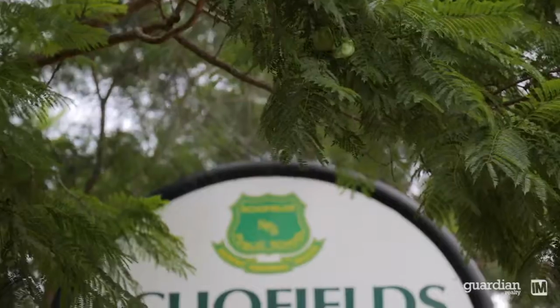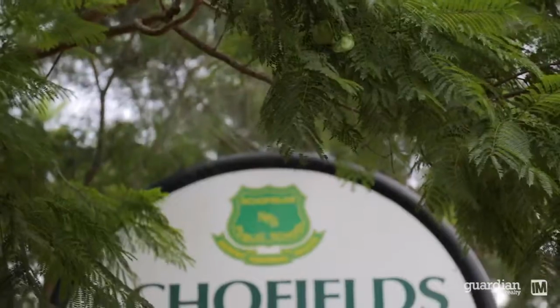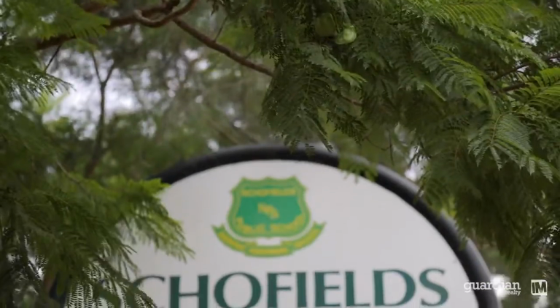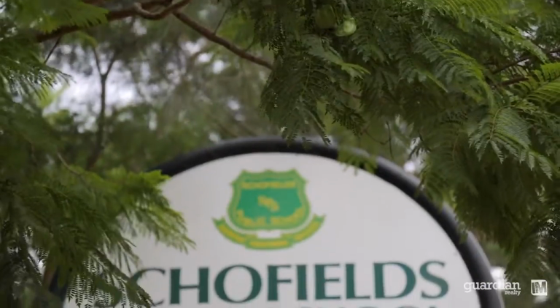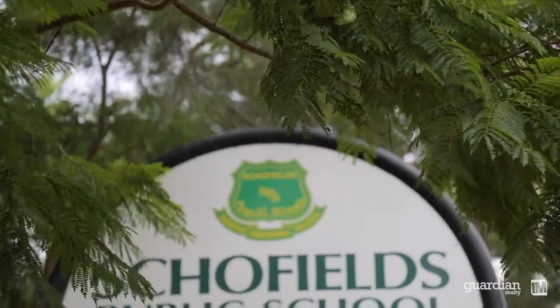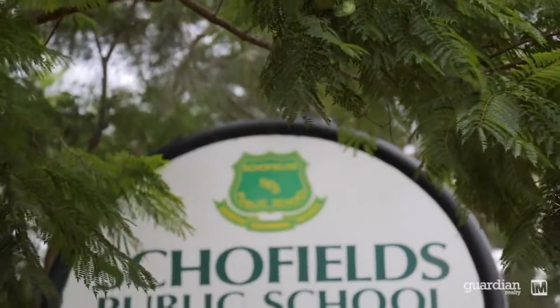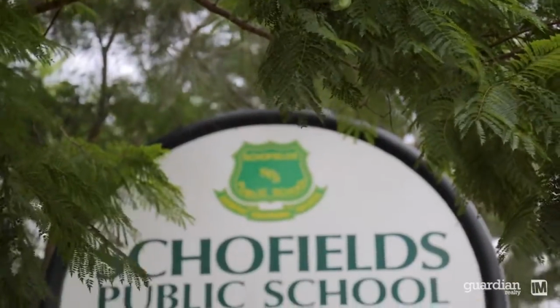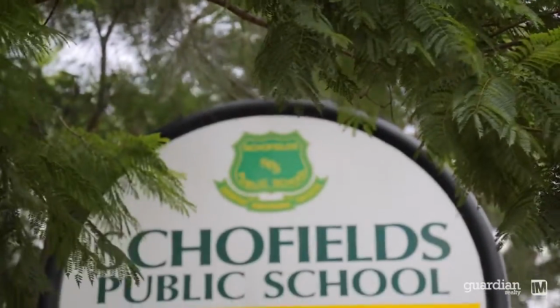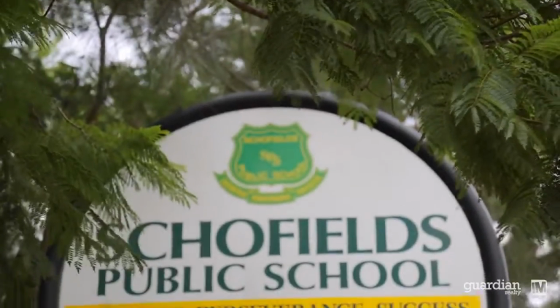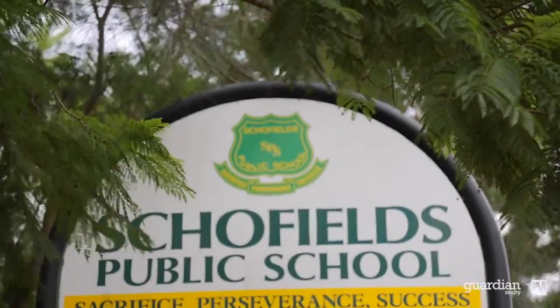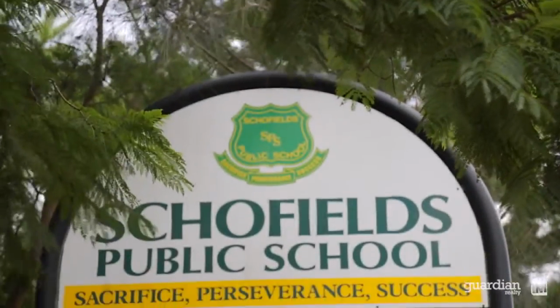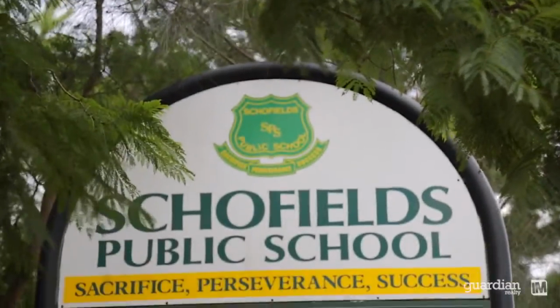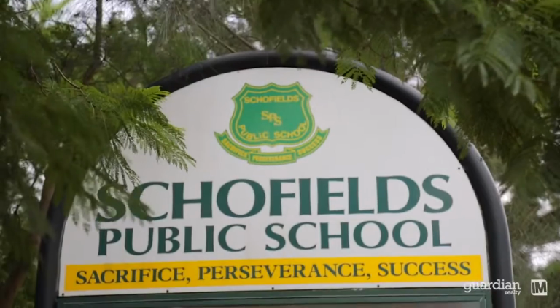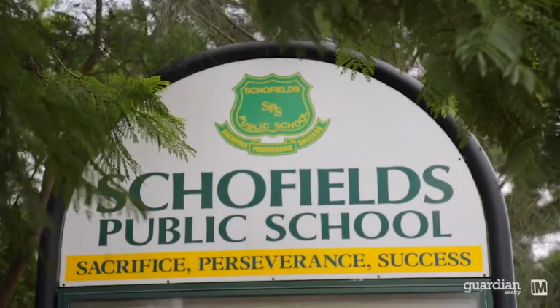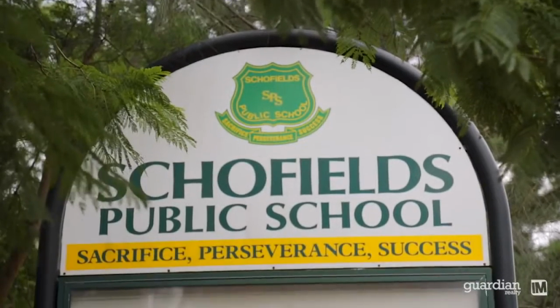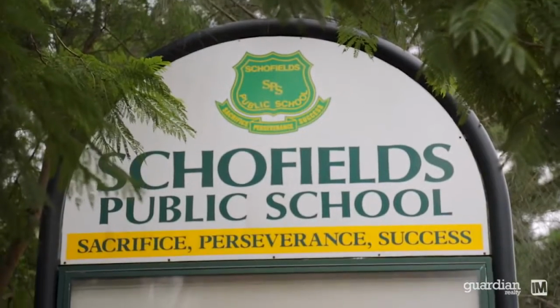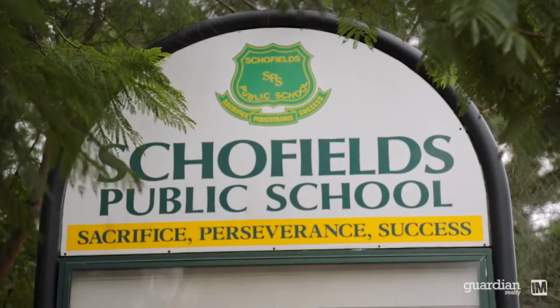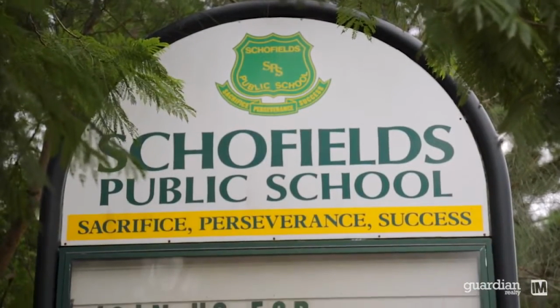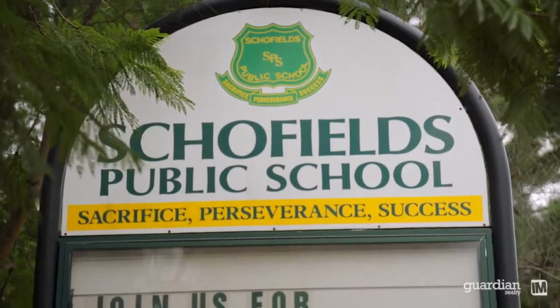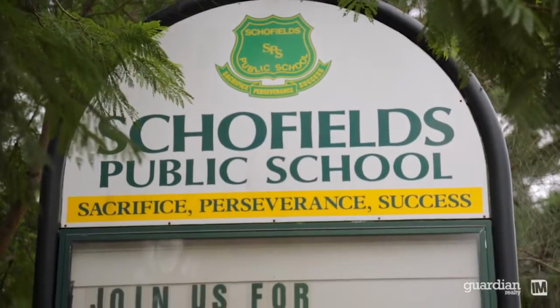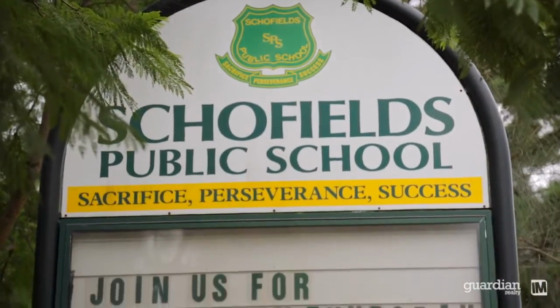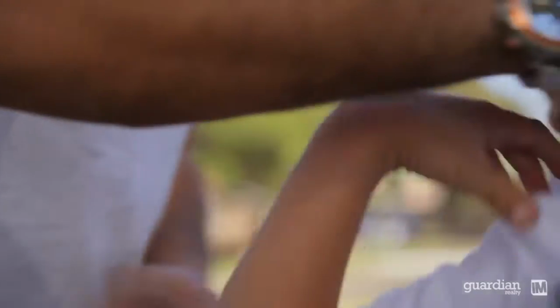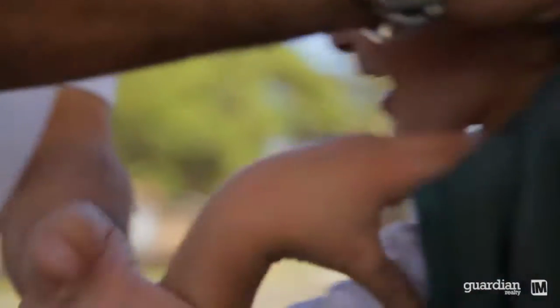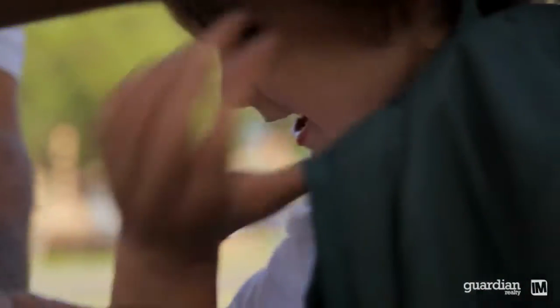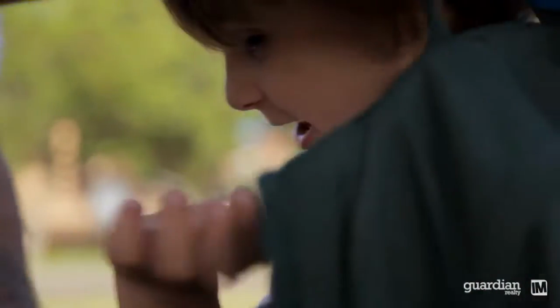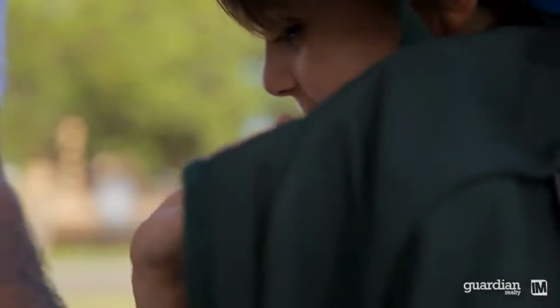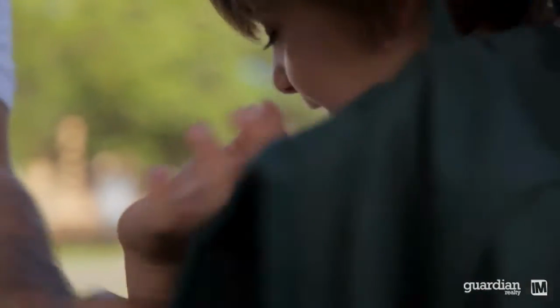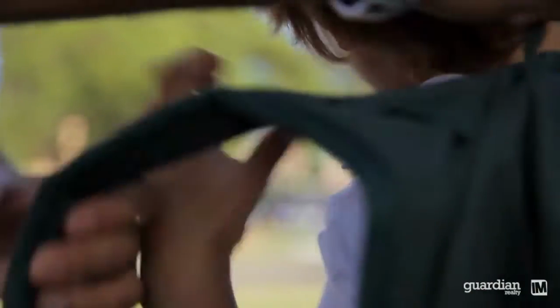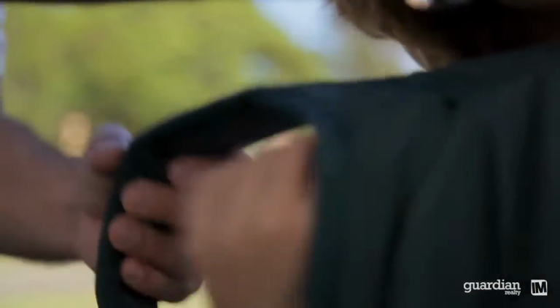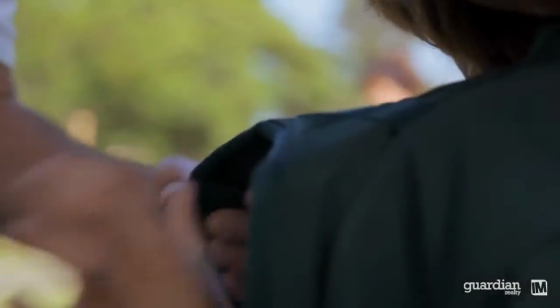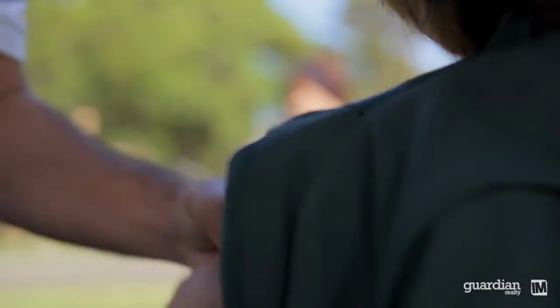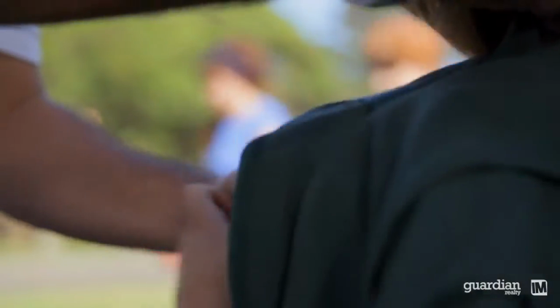For schooling, you've got convenient walking access to Schofields Public just around the corner and down the road to St John Paul's Catholic School.